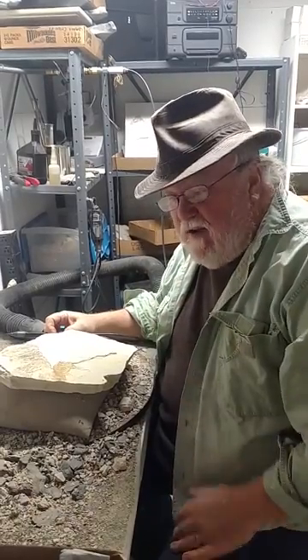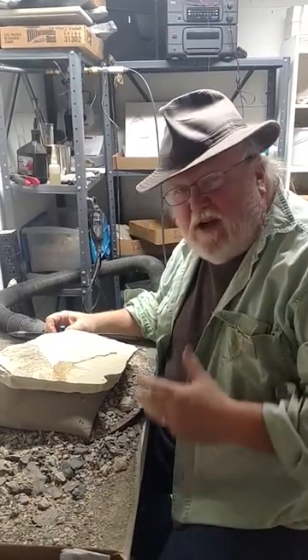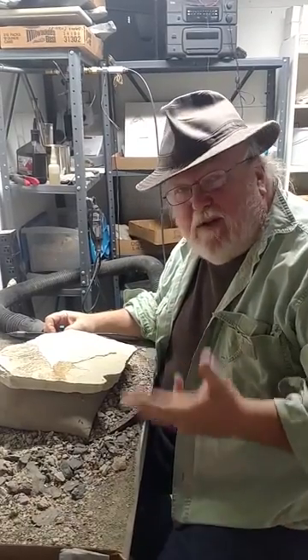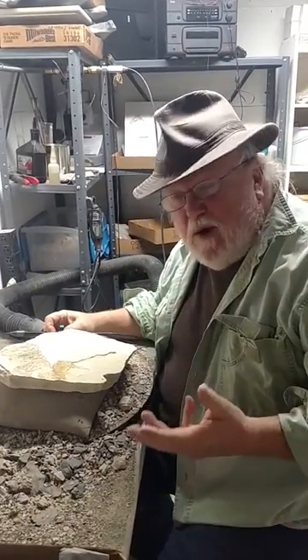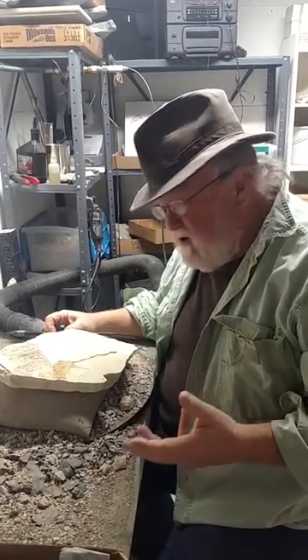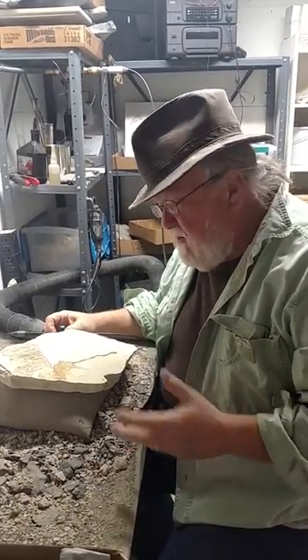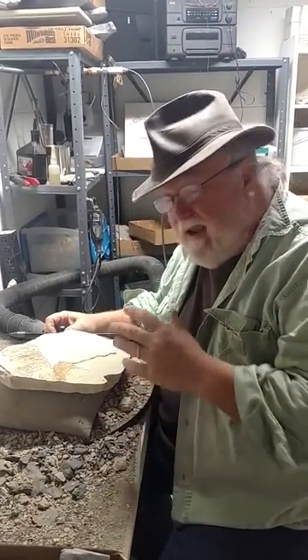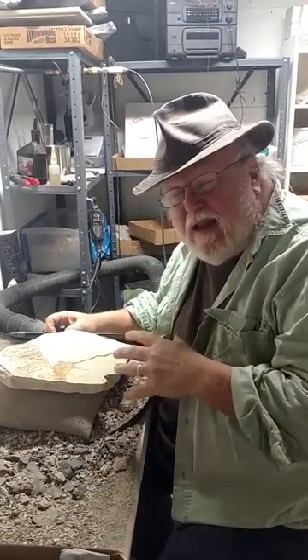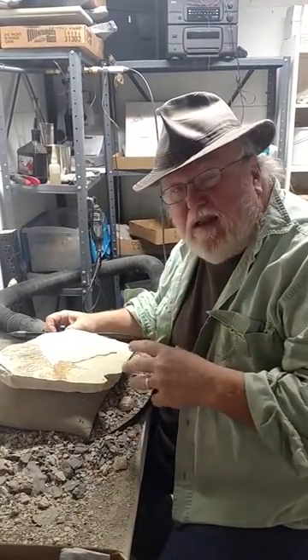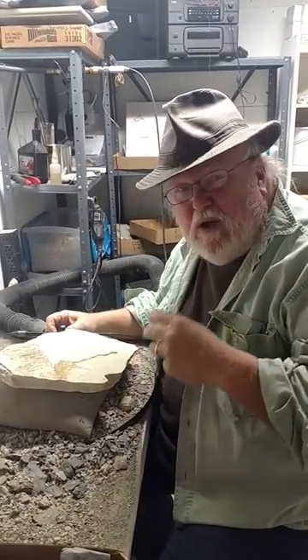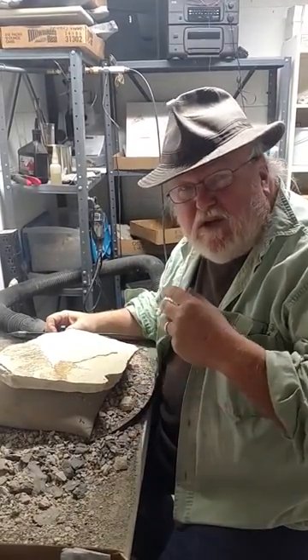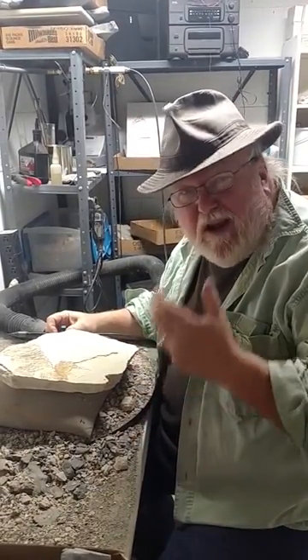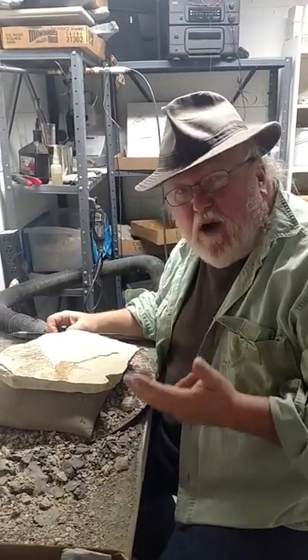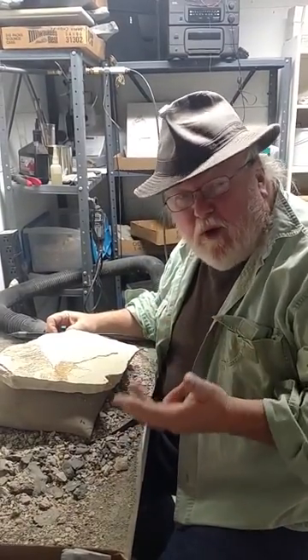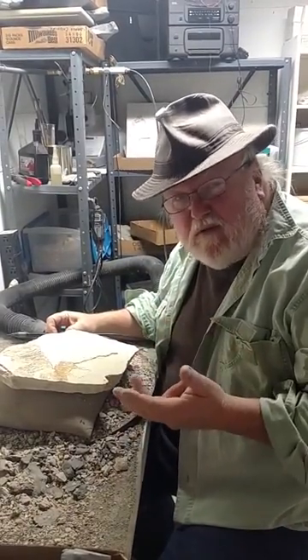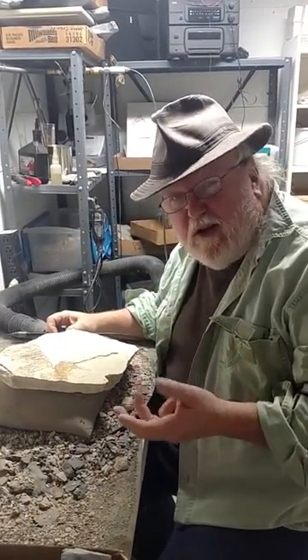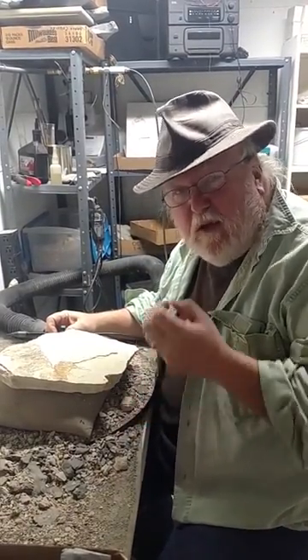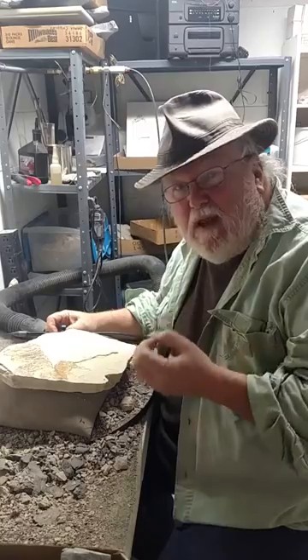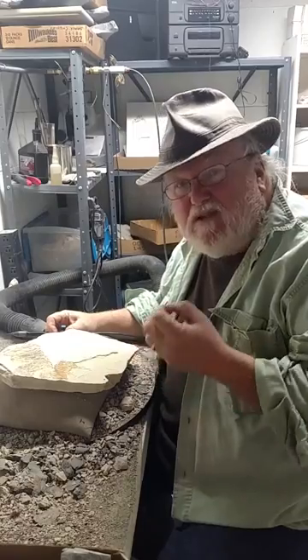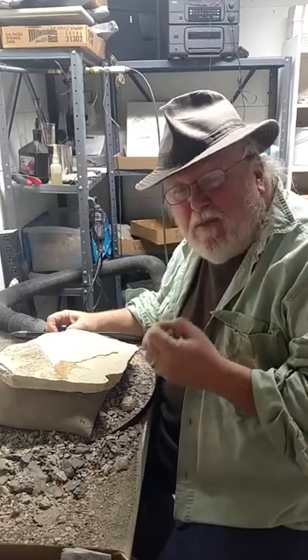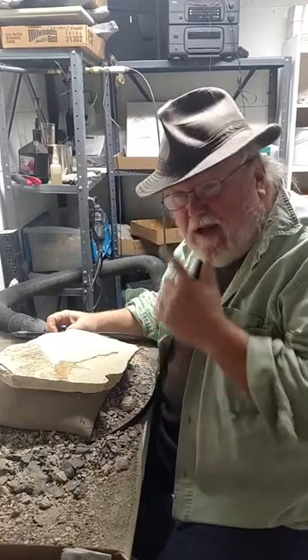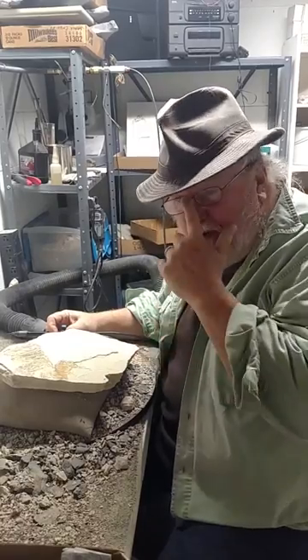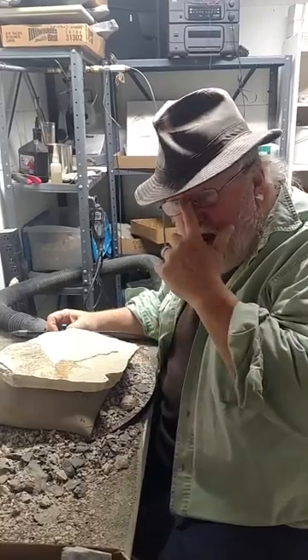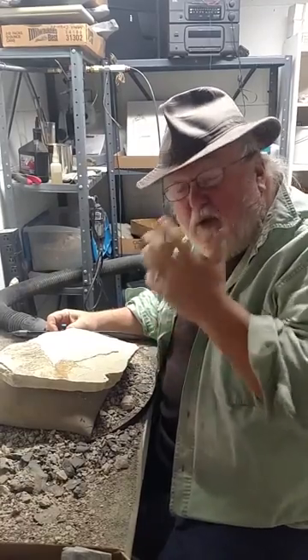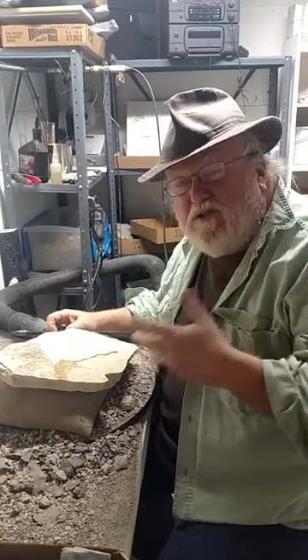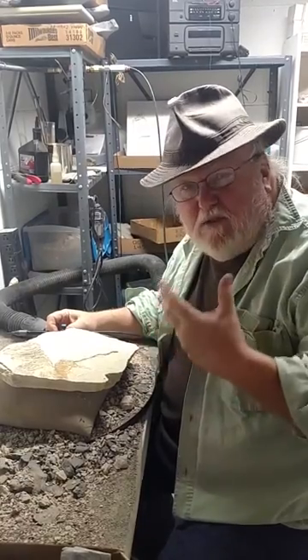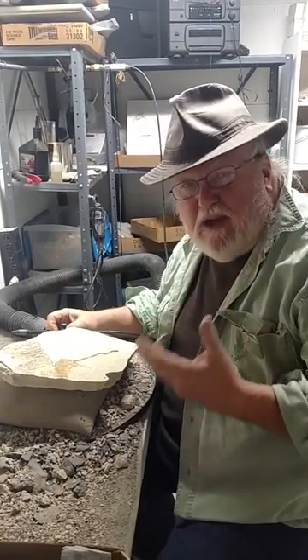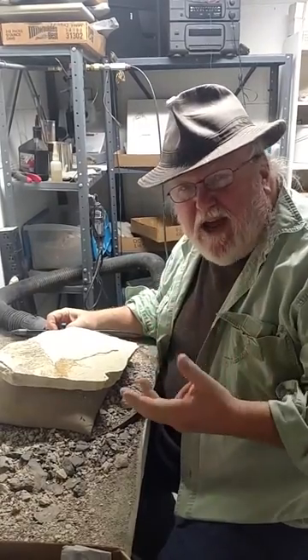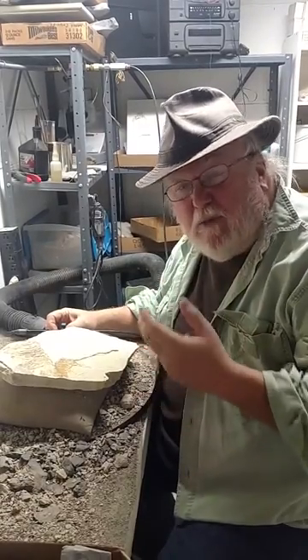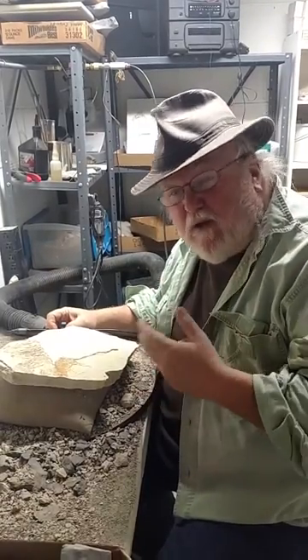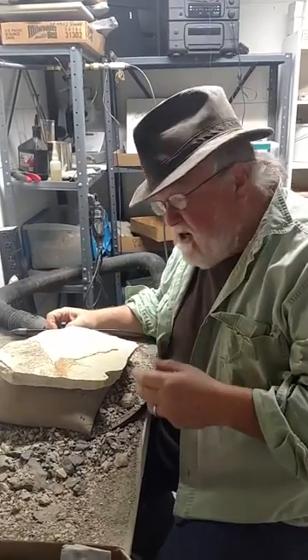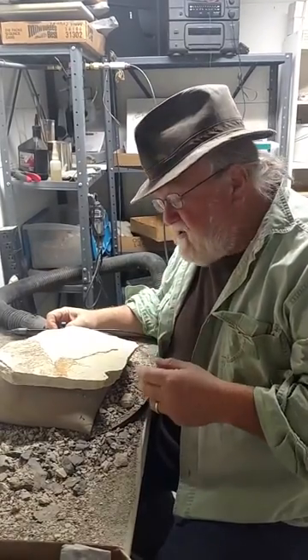There are a couple different ways to do it. Mechanically, we use either an air abrasive unit like a mini sandblaster, and we also use mini jacks or micro jacks.